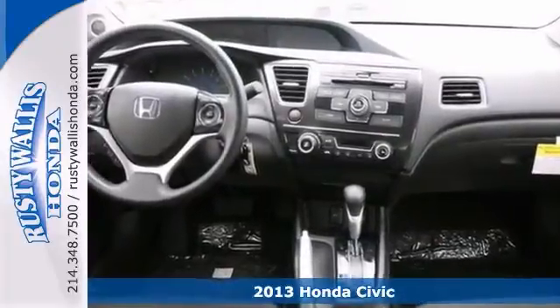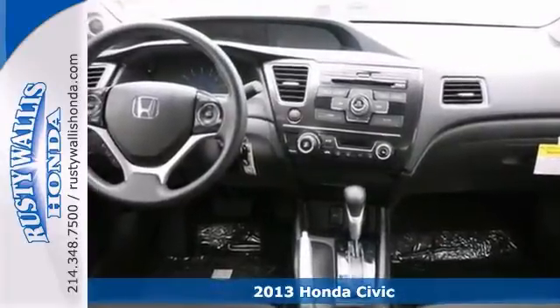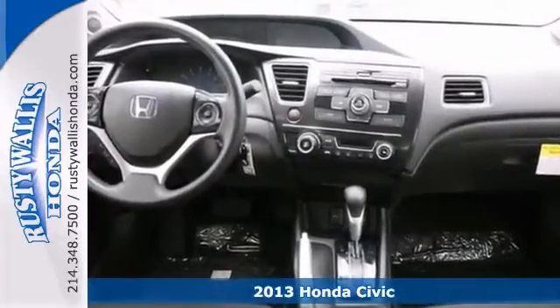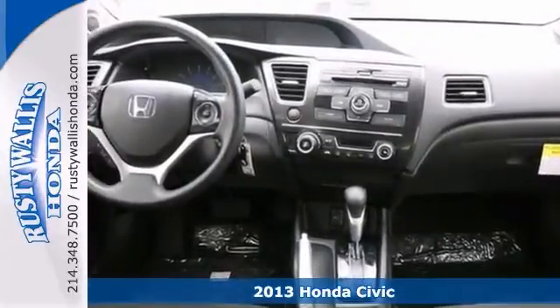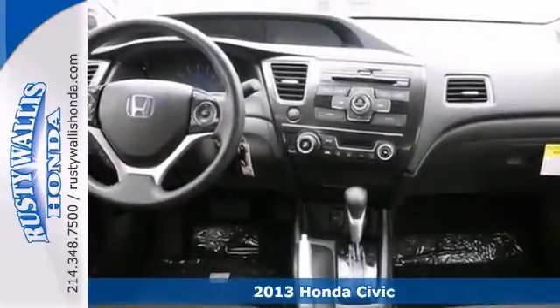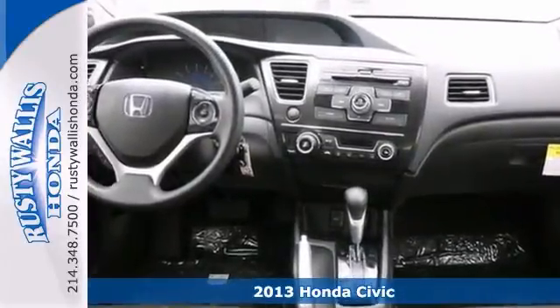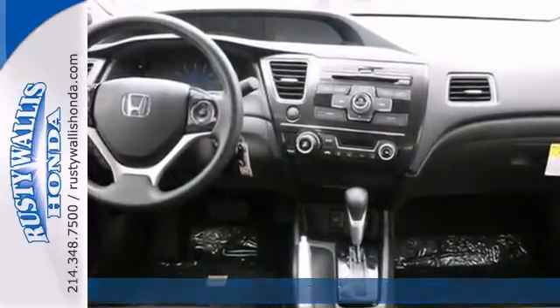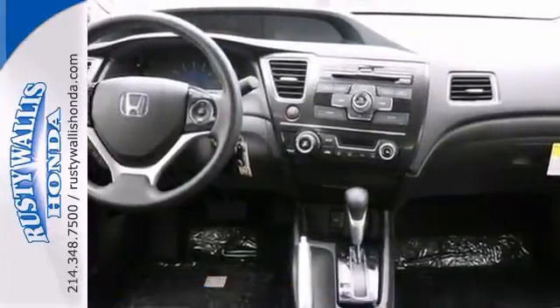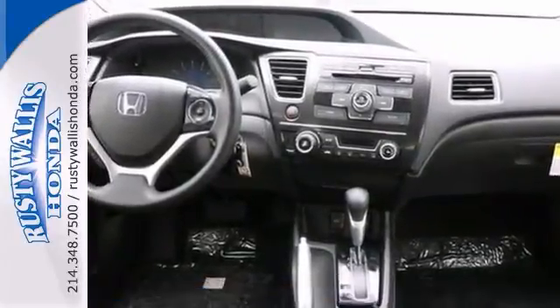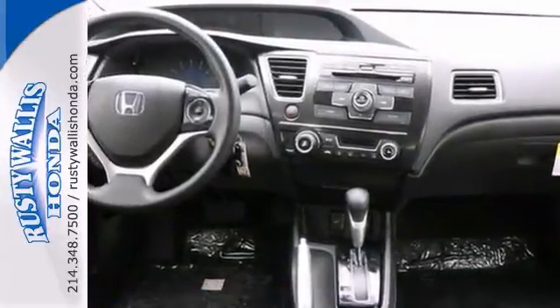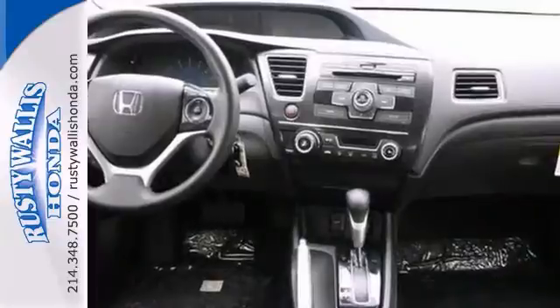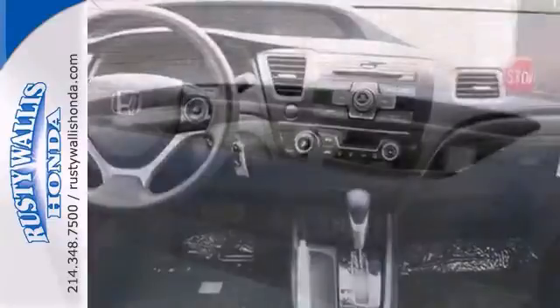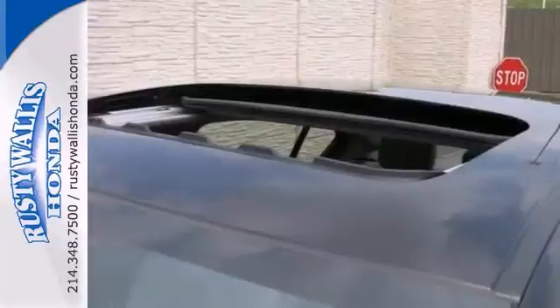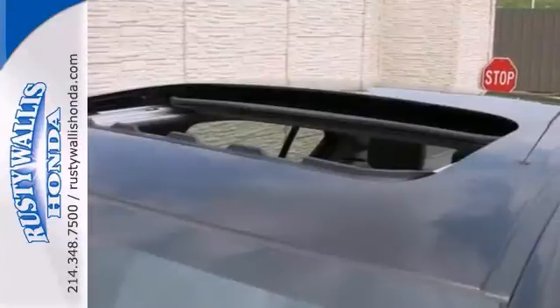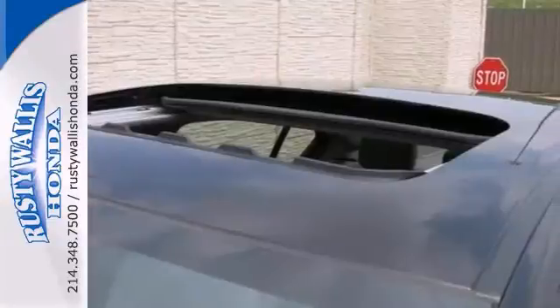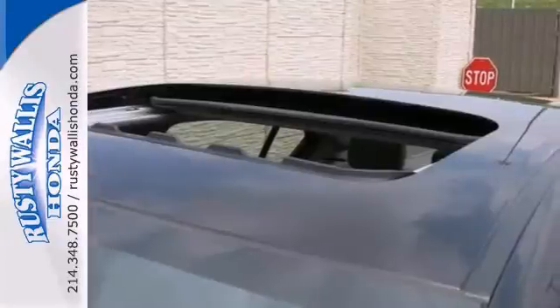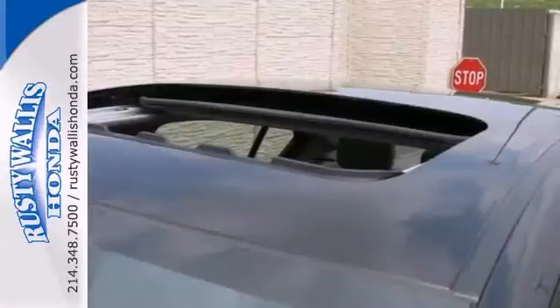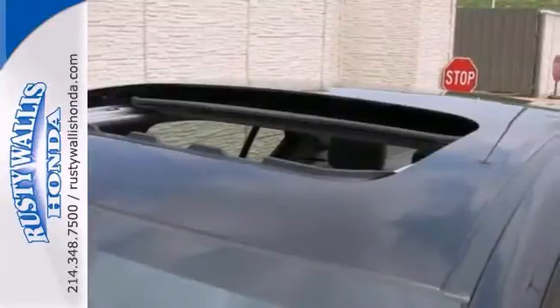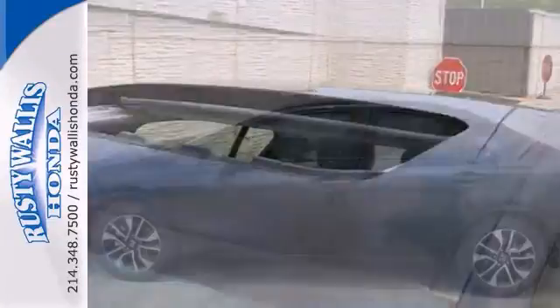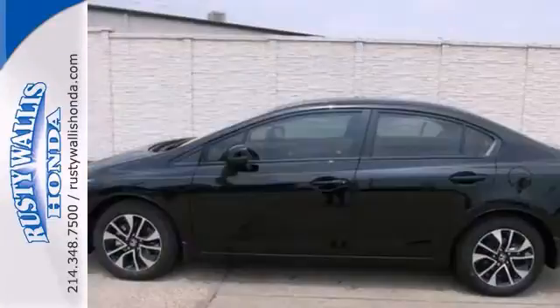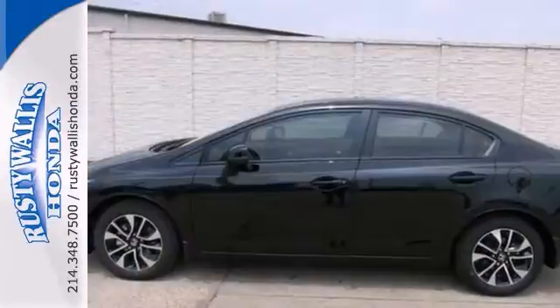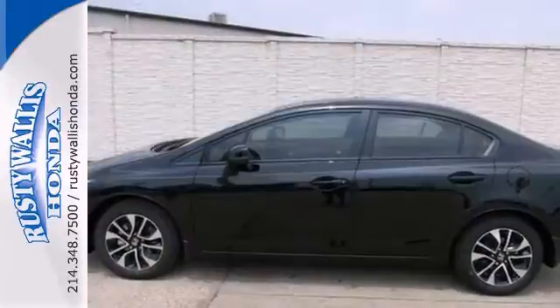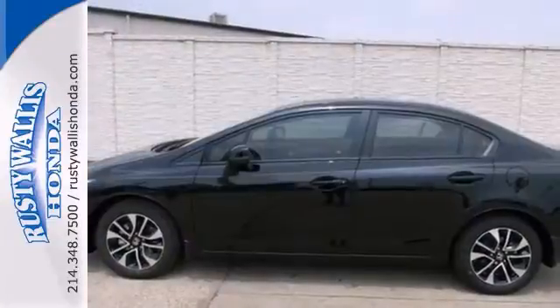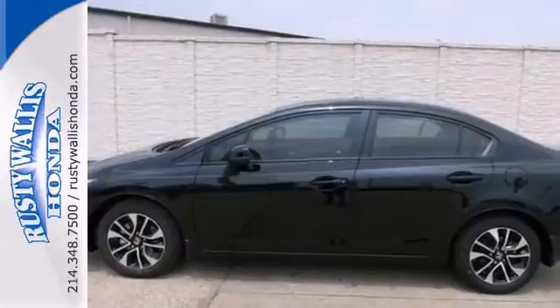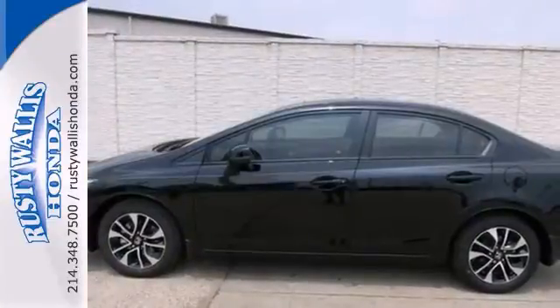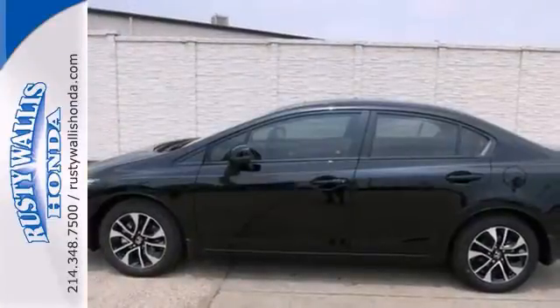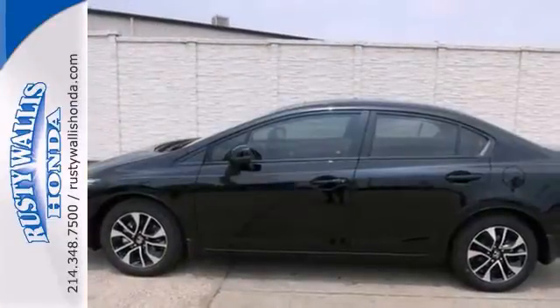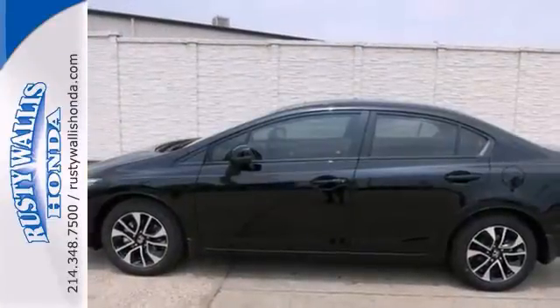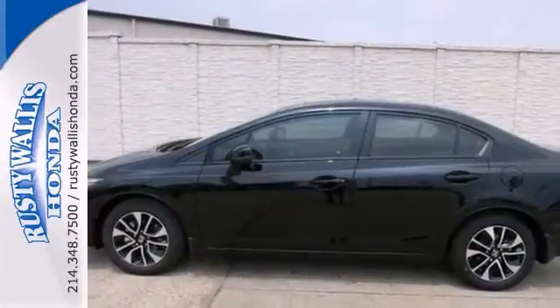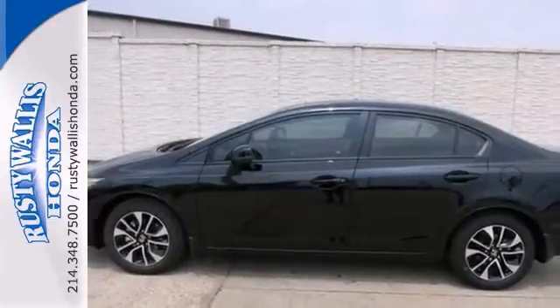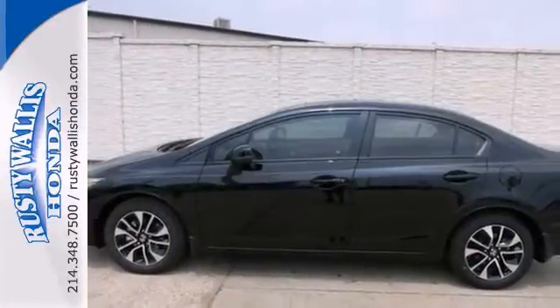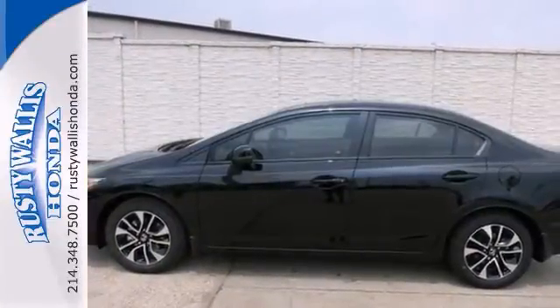It has great gas mileage and plenty of room. How do they do that? Stop in today and see this one for yourself.